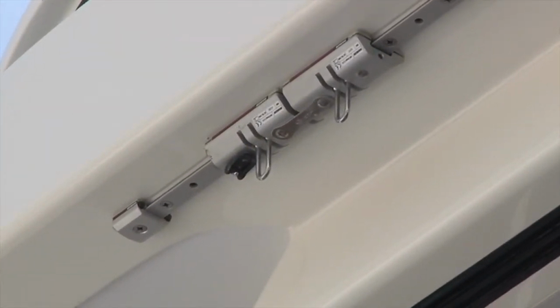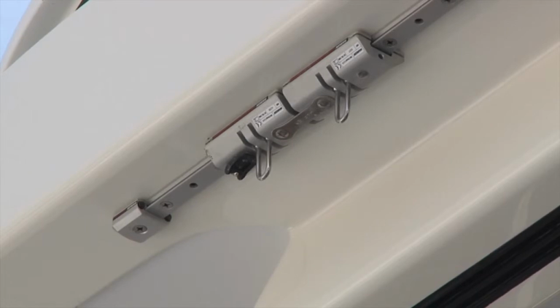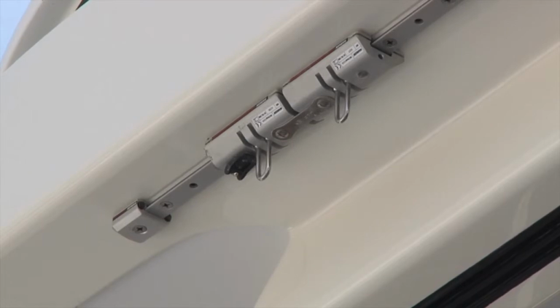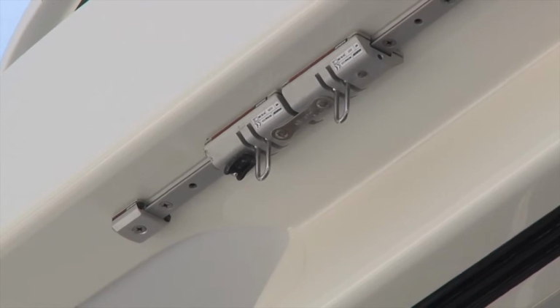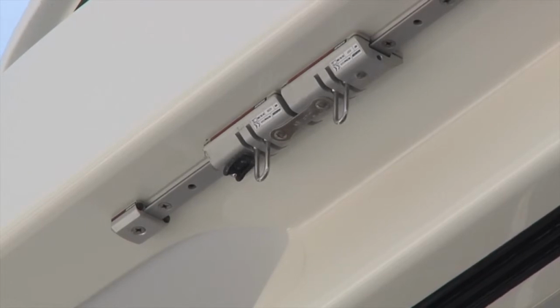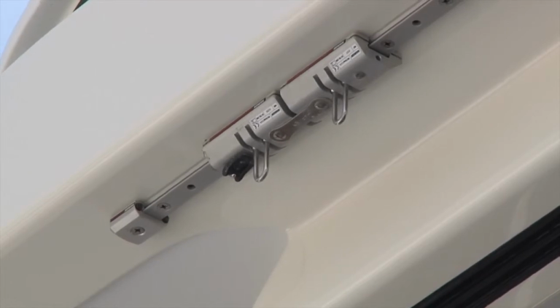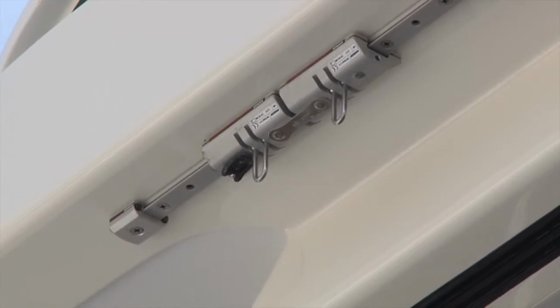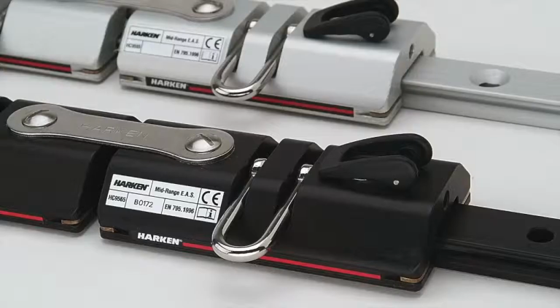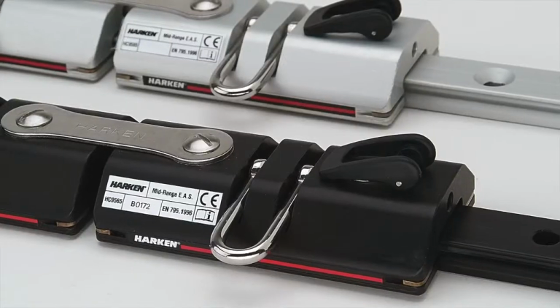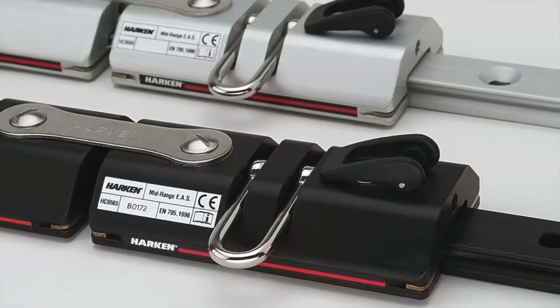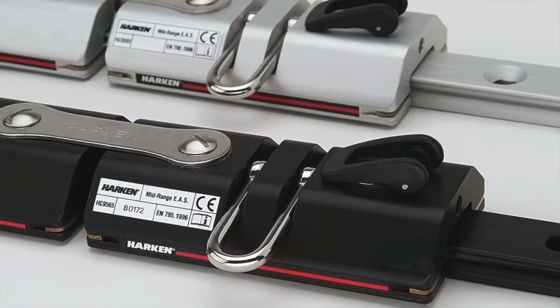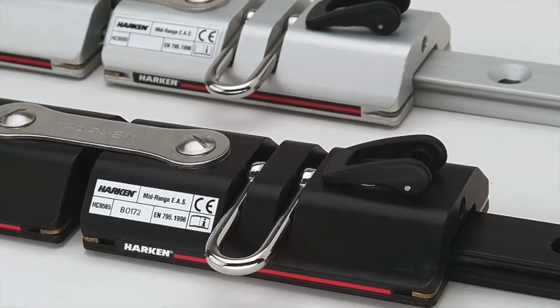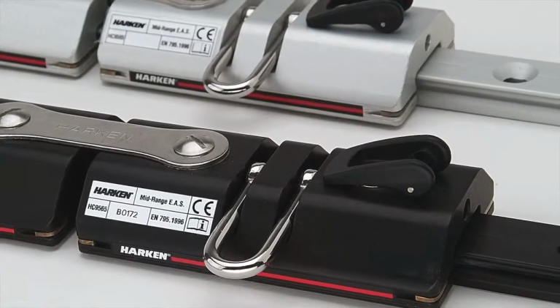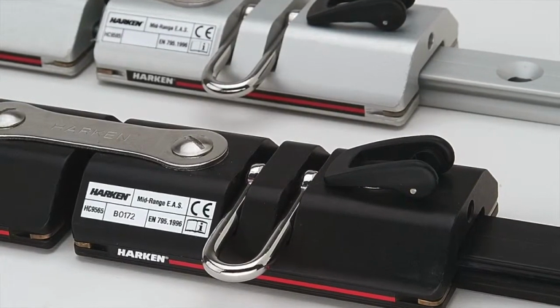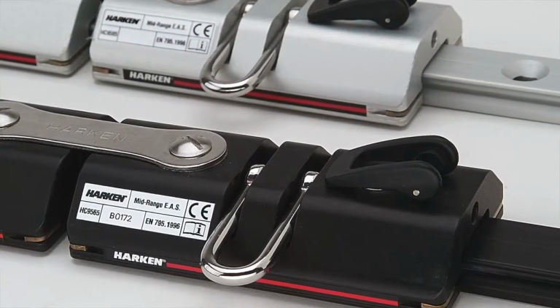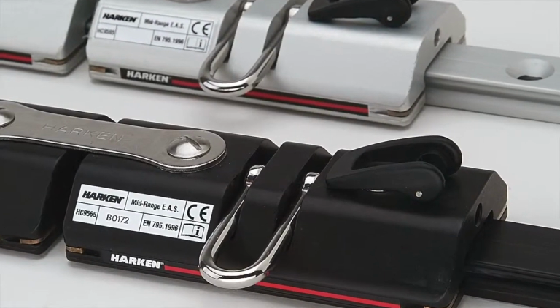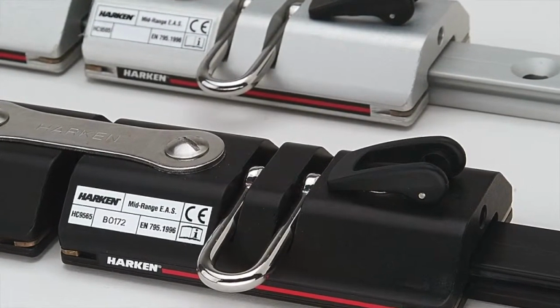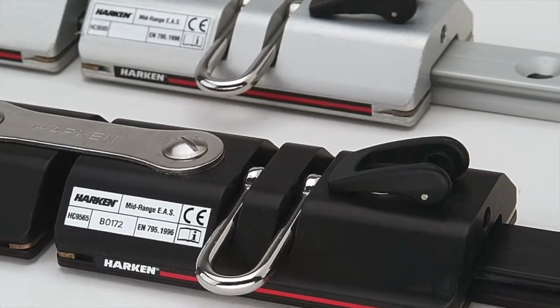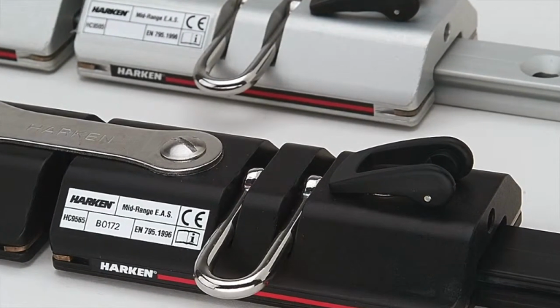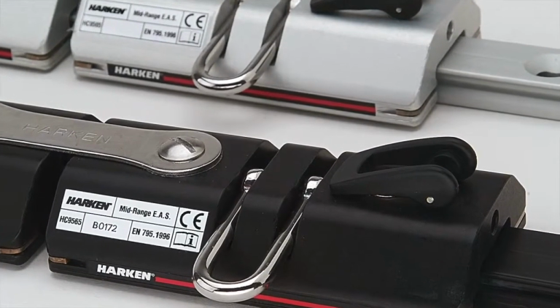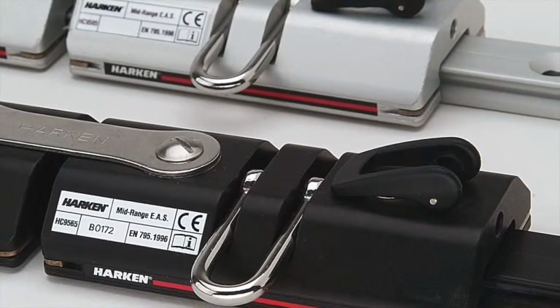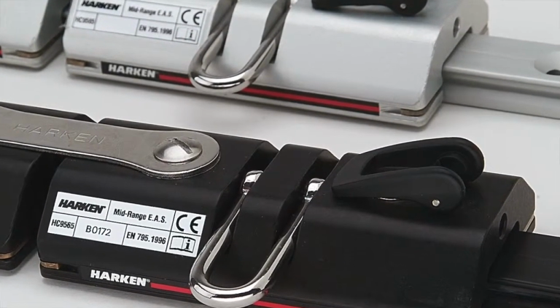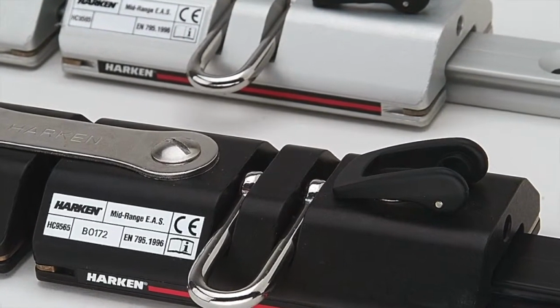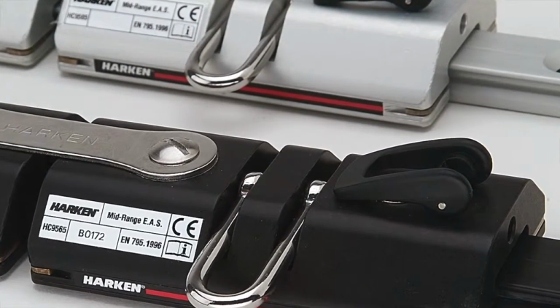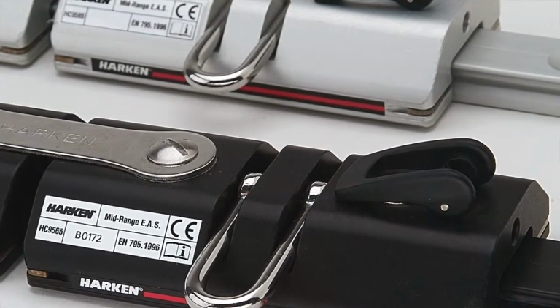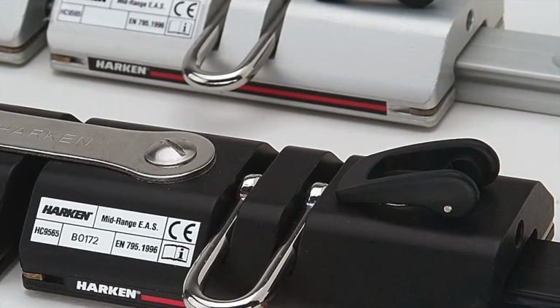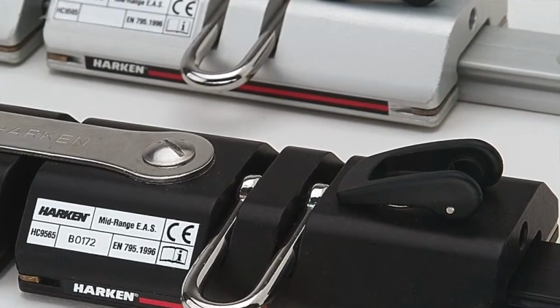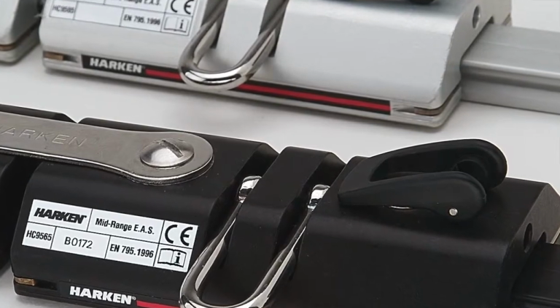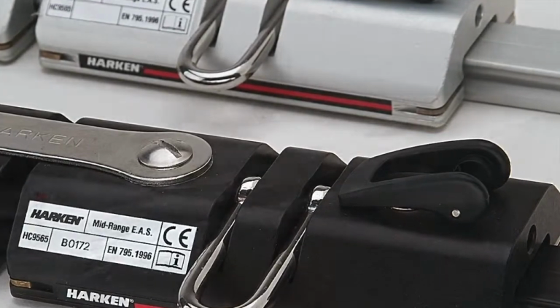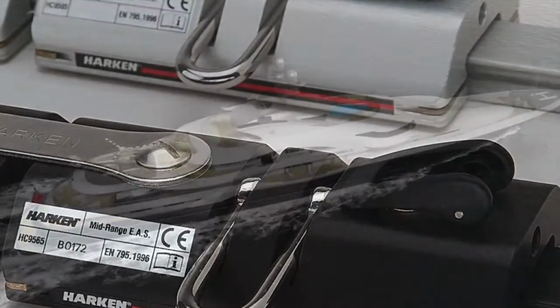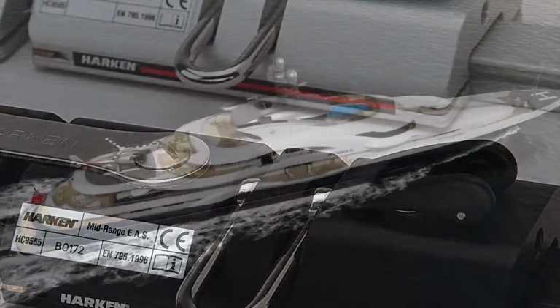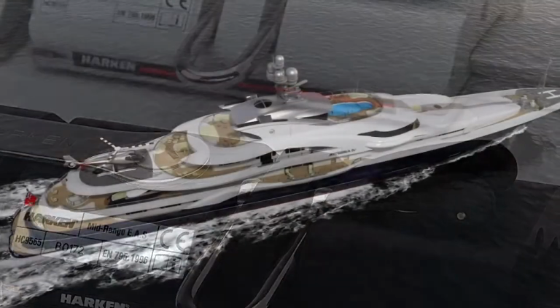Harken offers systems in either black hard coat or clear anodized non-corrosive finishes to complement the look of your yacht.